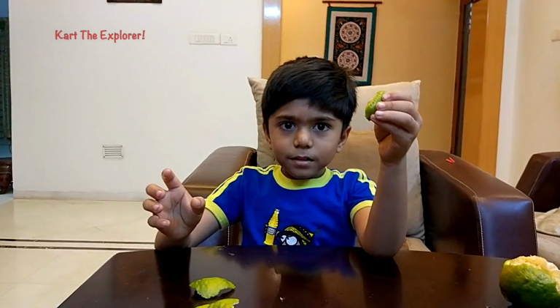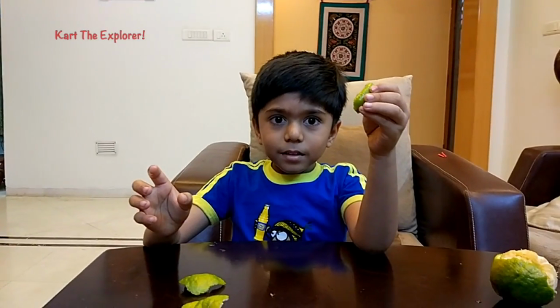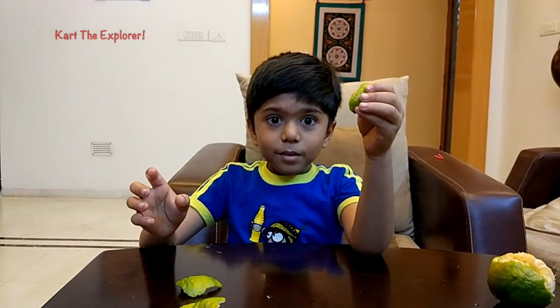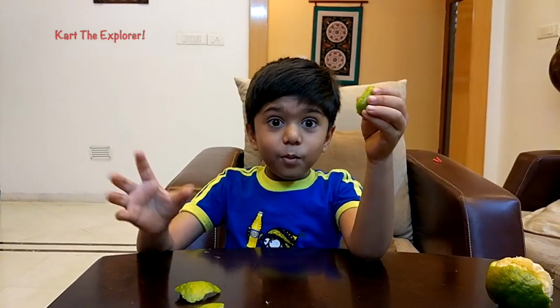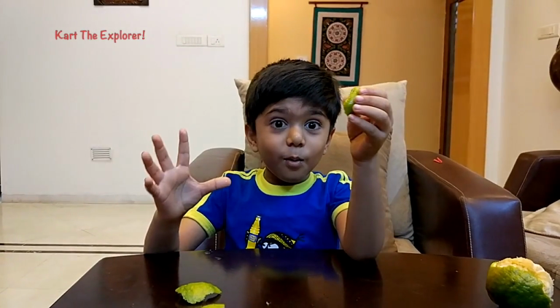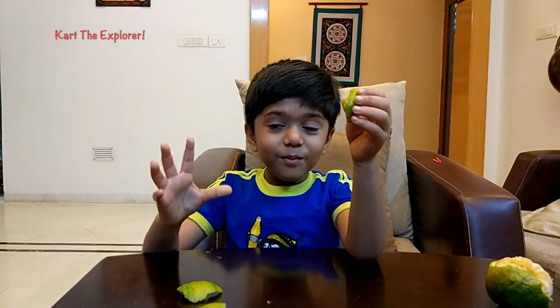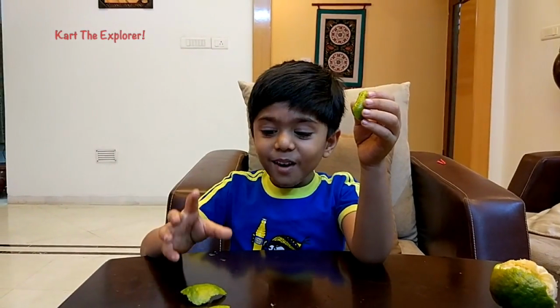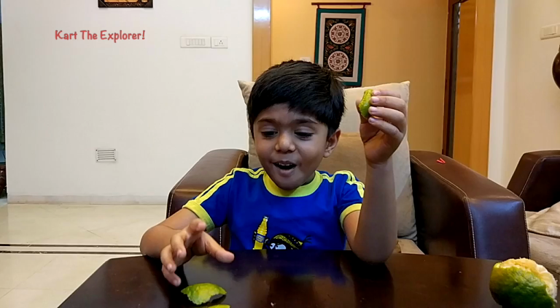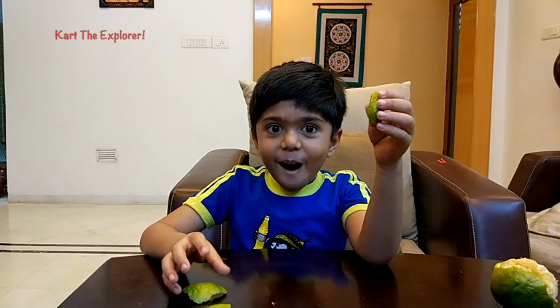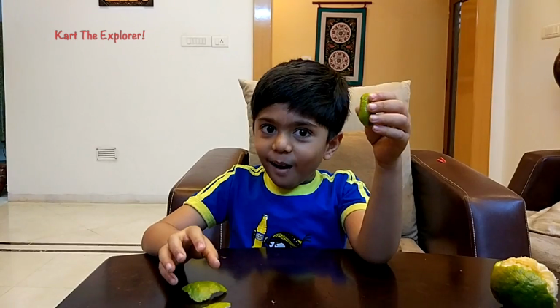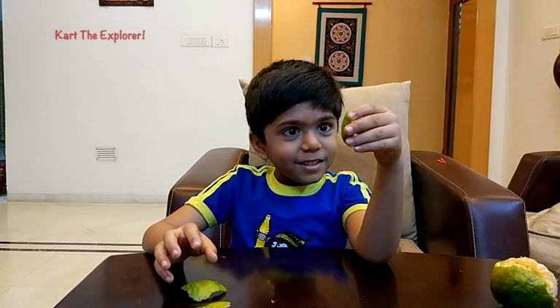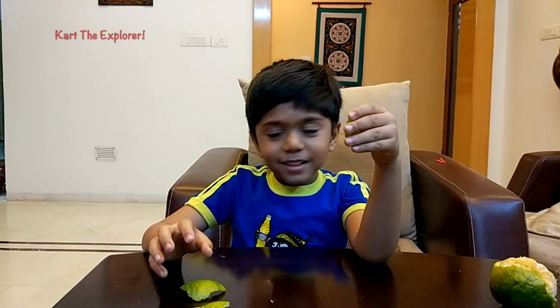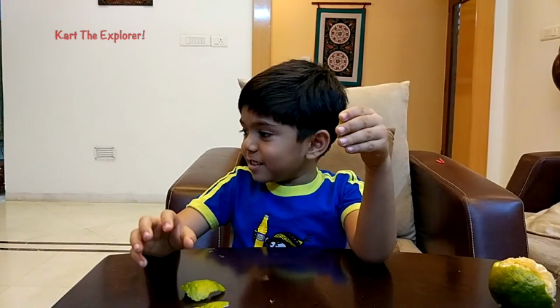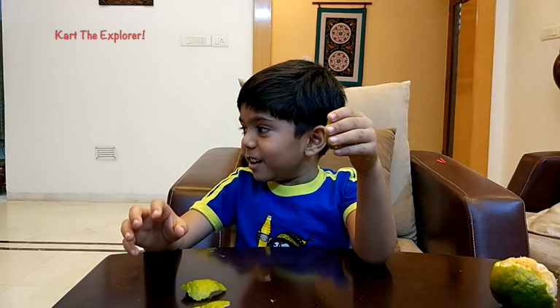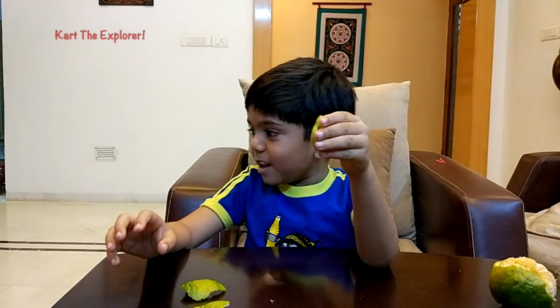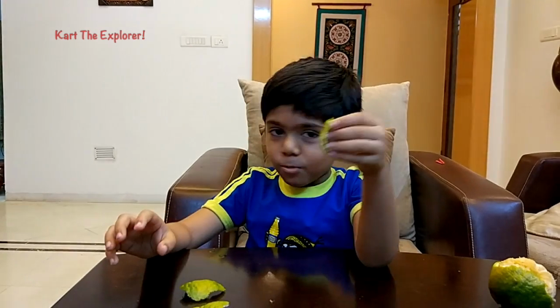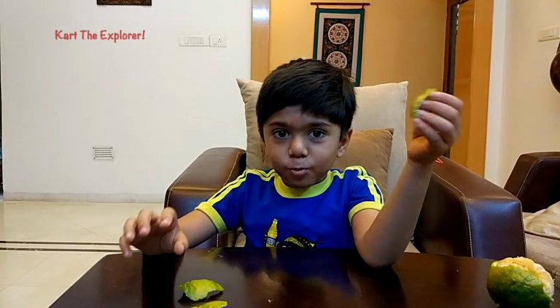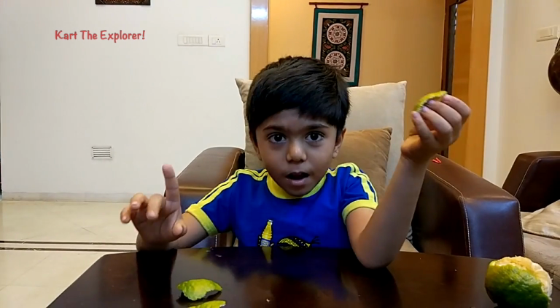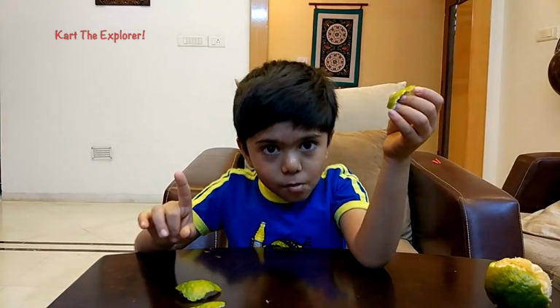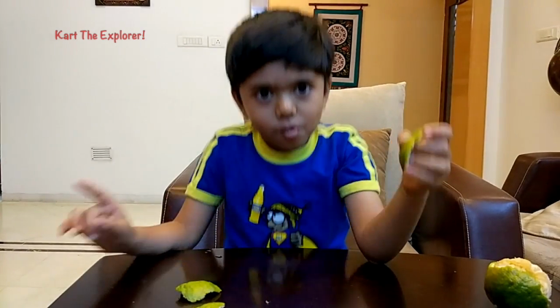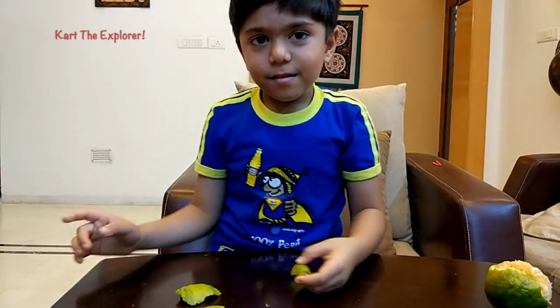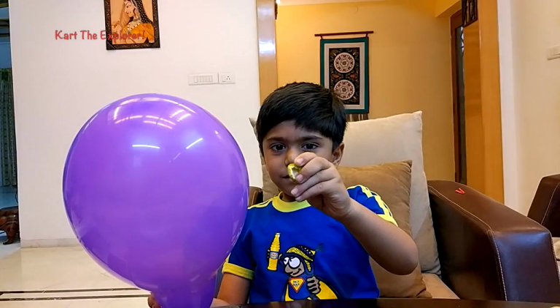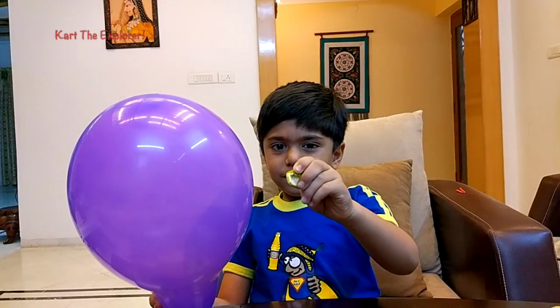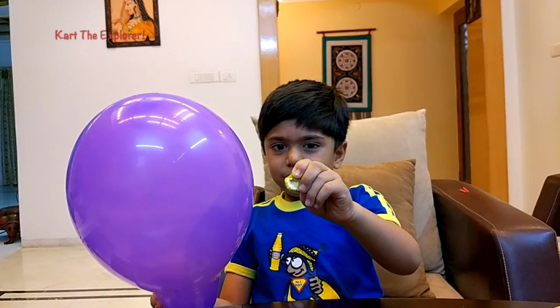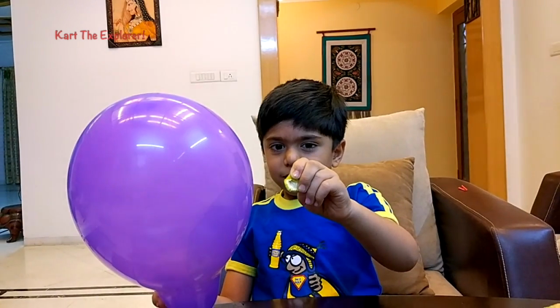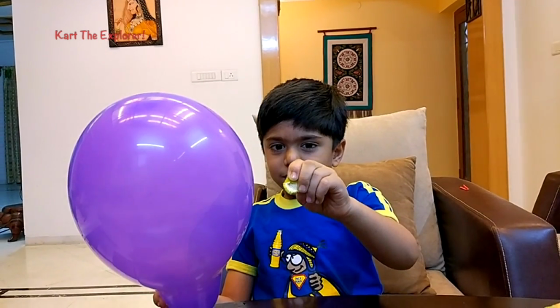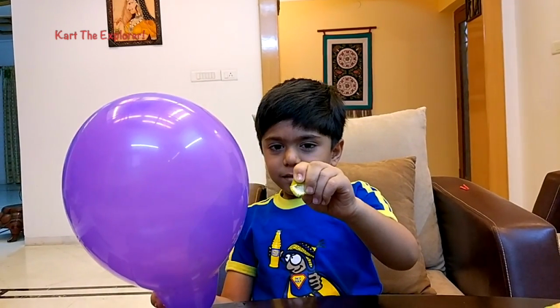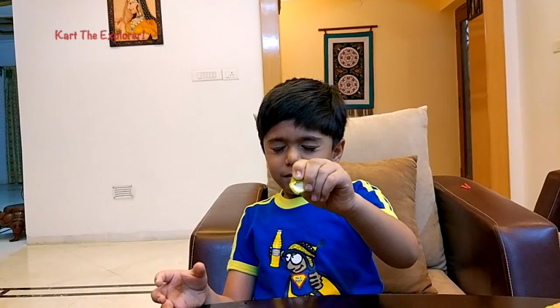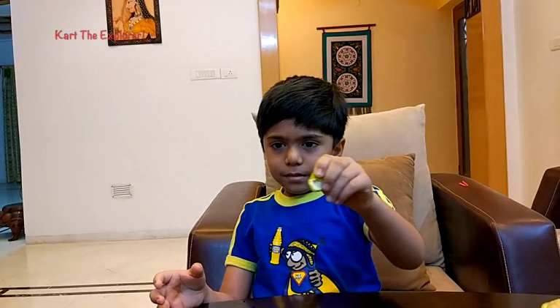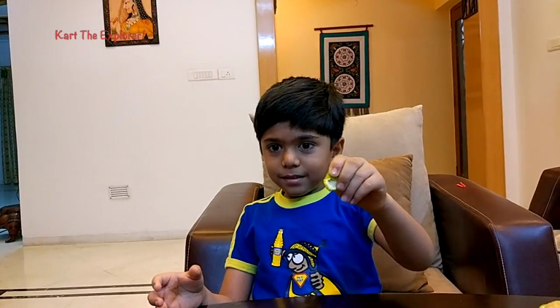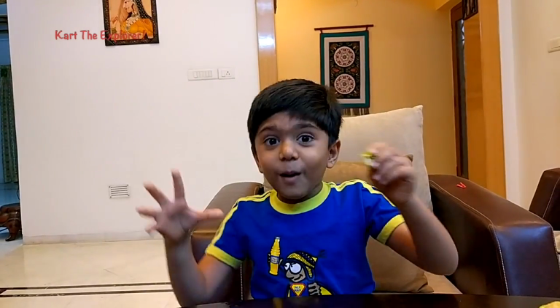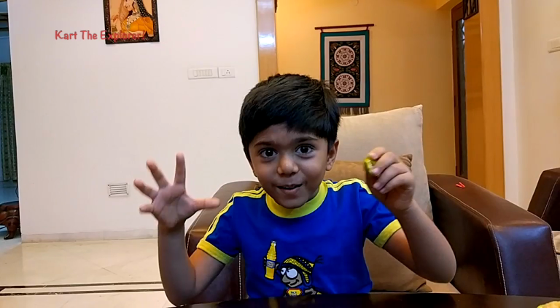Boom! Let's see again with one more. Boom!